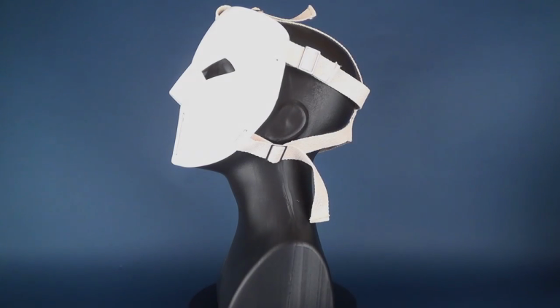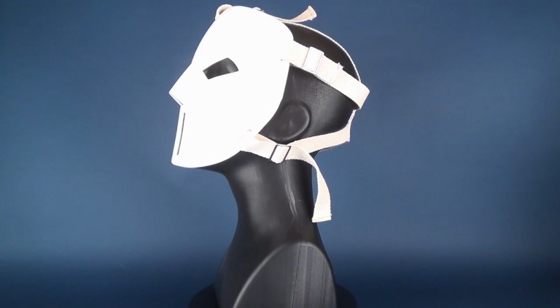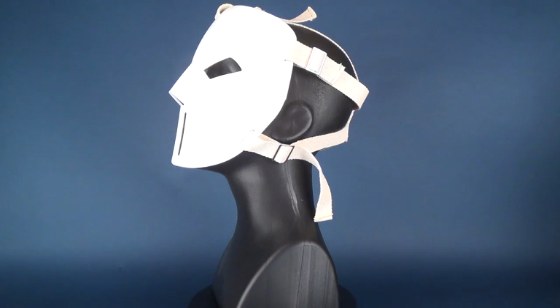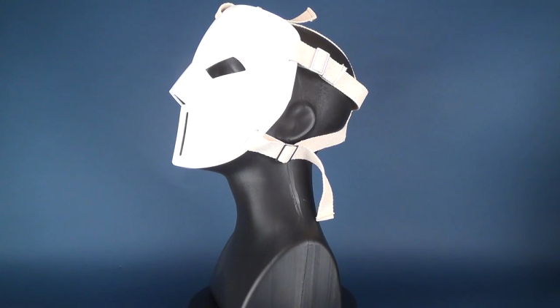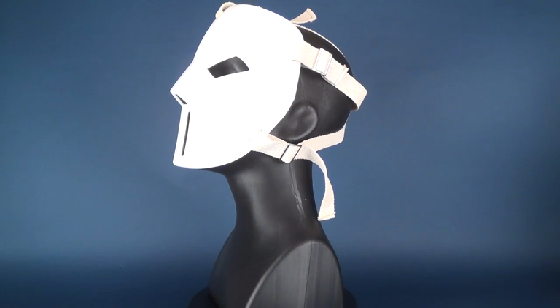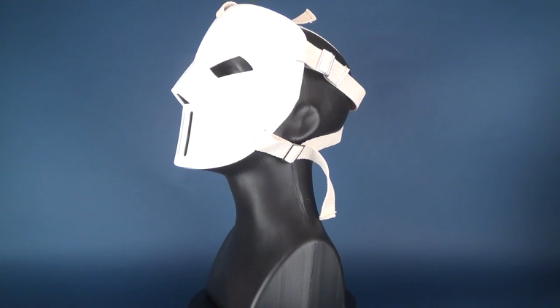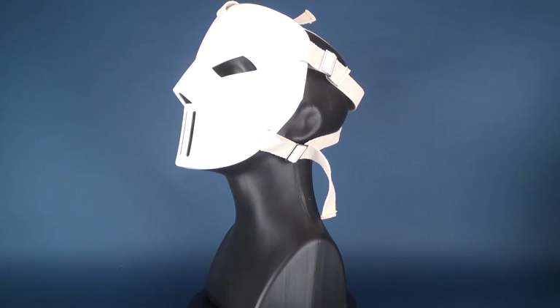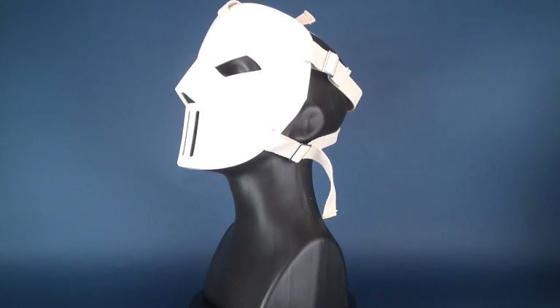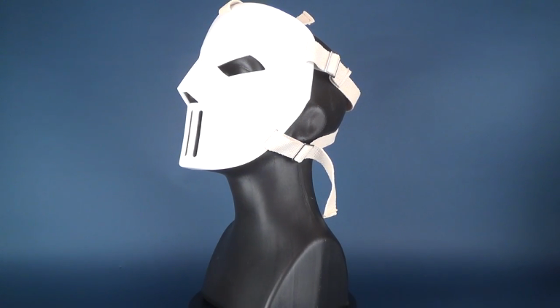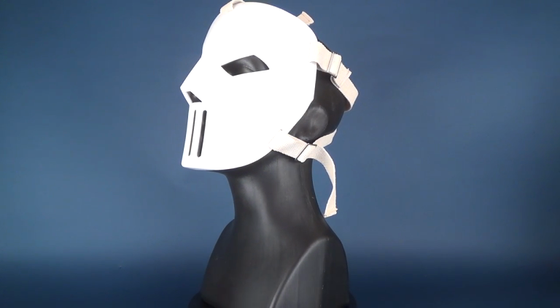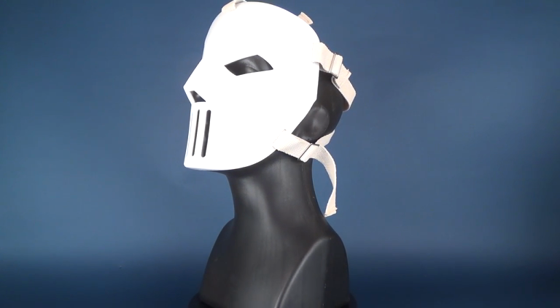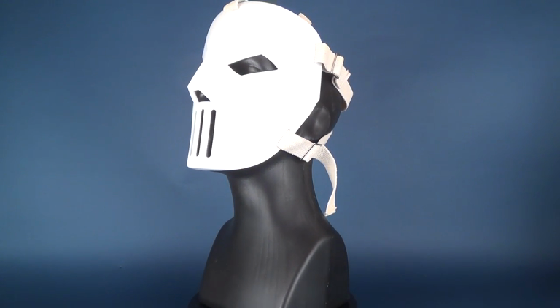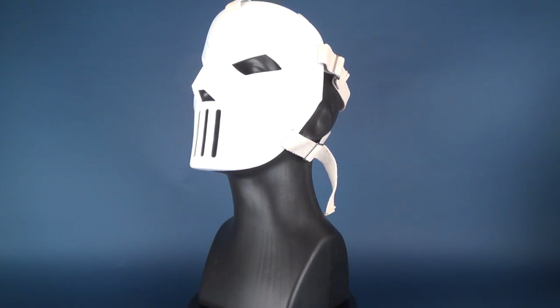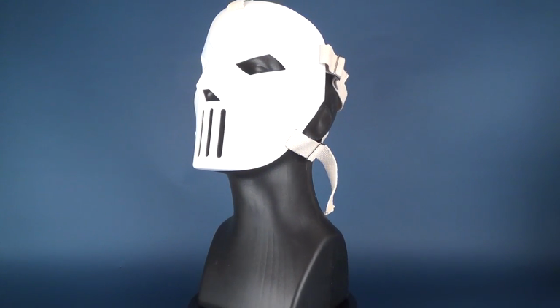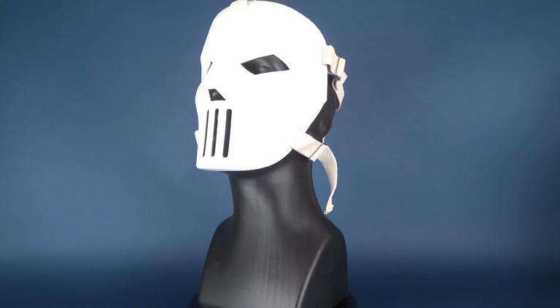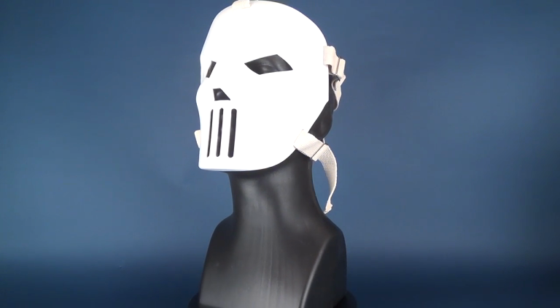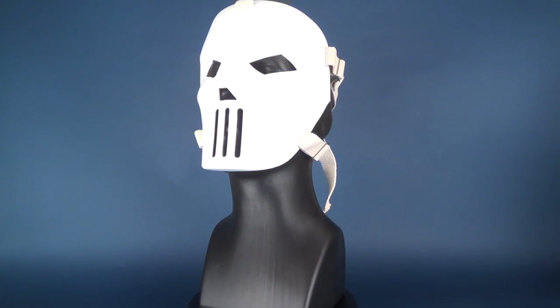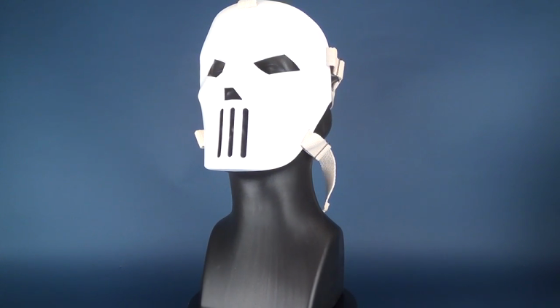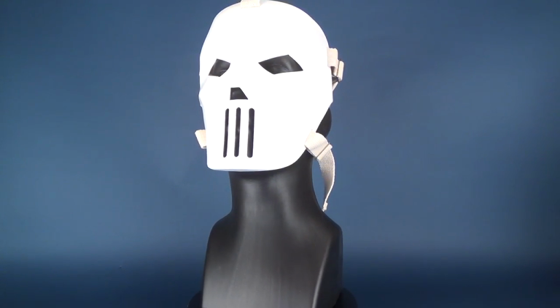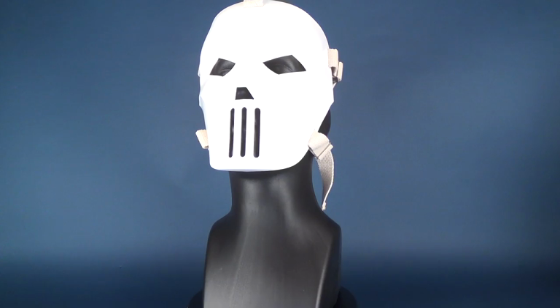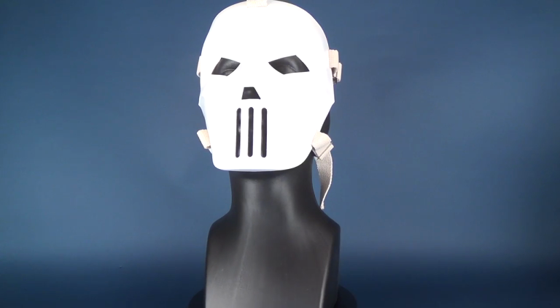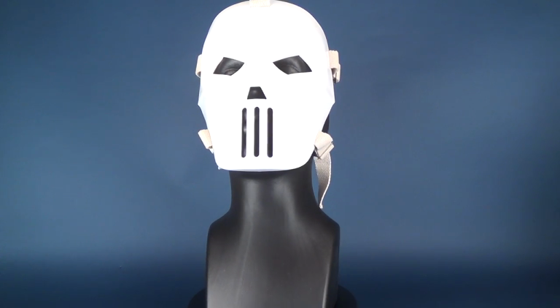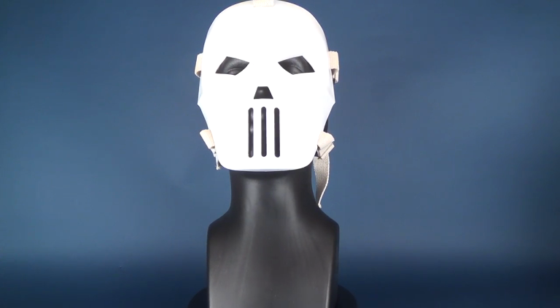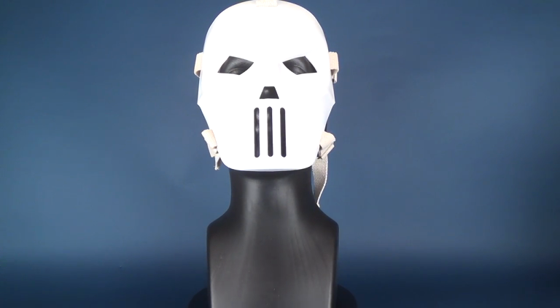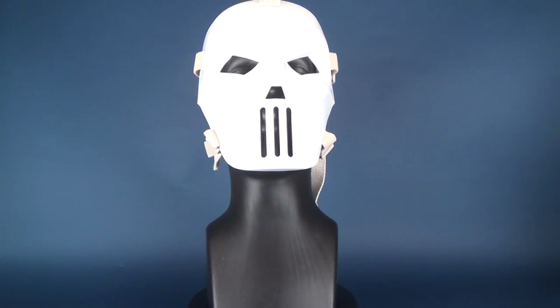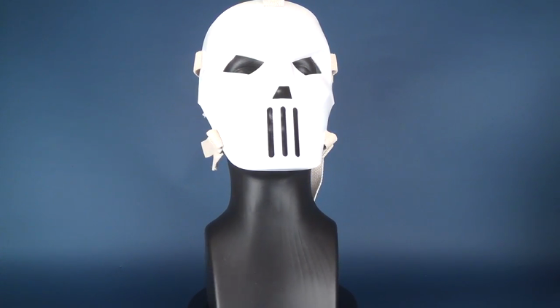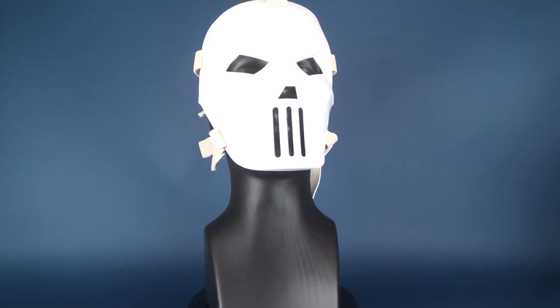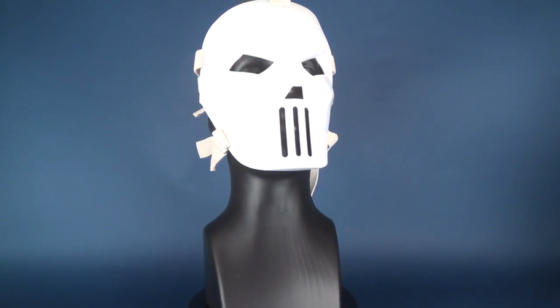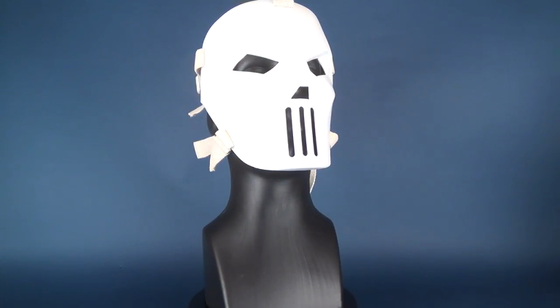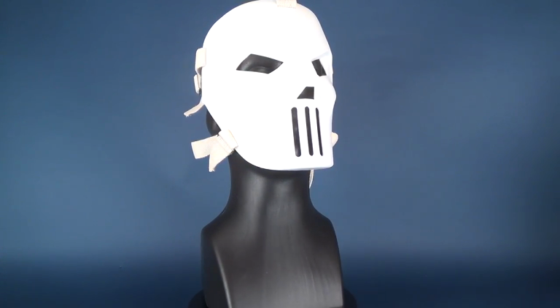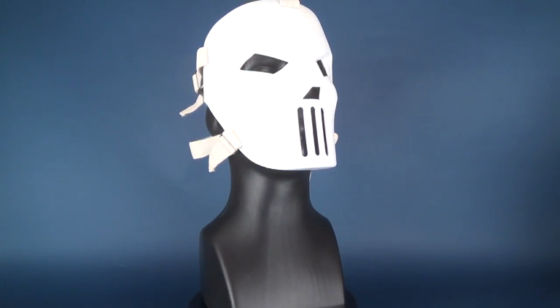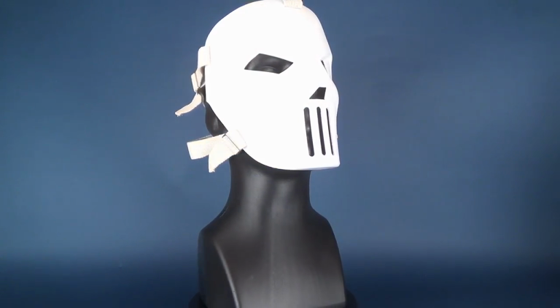Today's video, we're going to be checking out the new NECA toys Teenage Mutant Ninja Turtles Casey Jones replica mask.